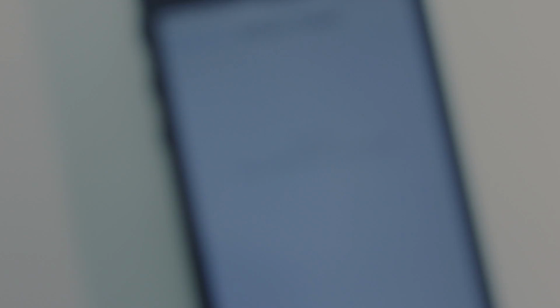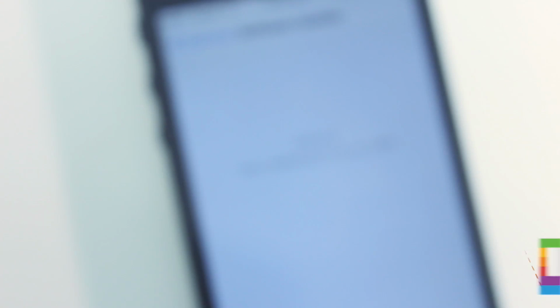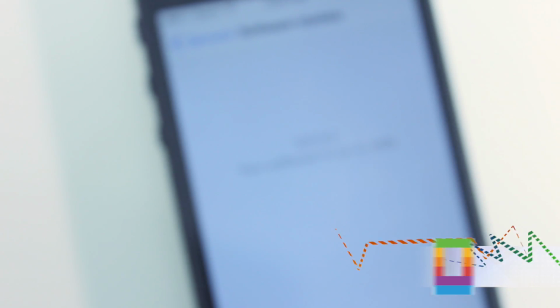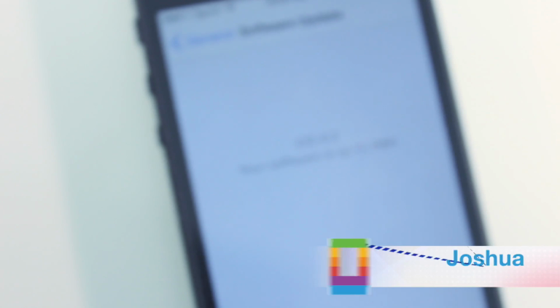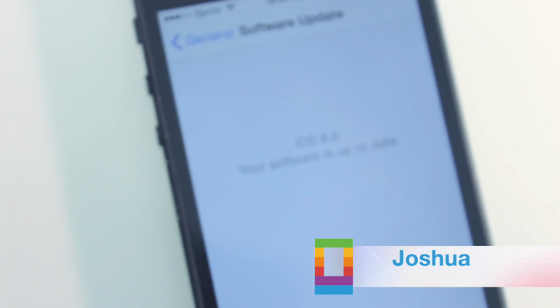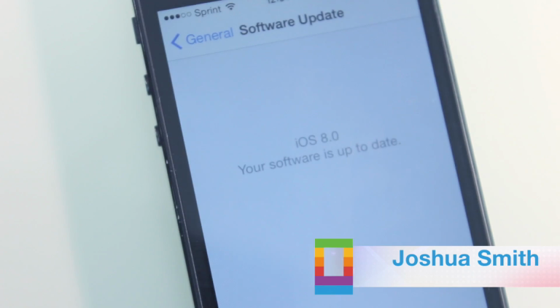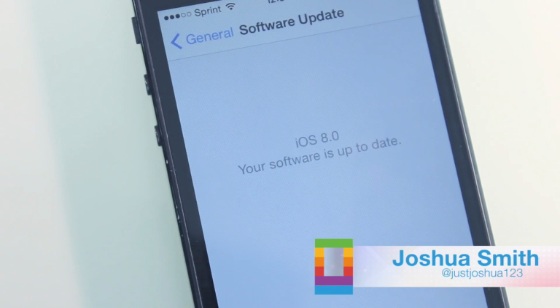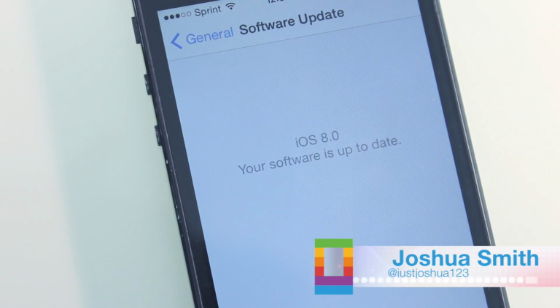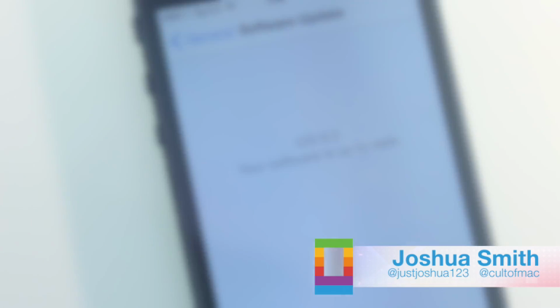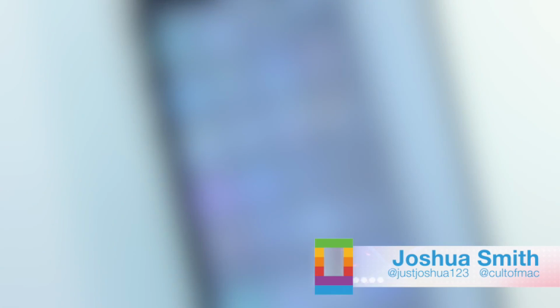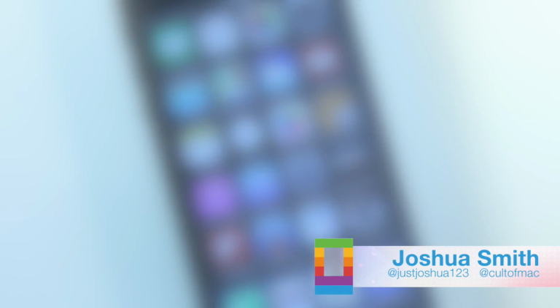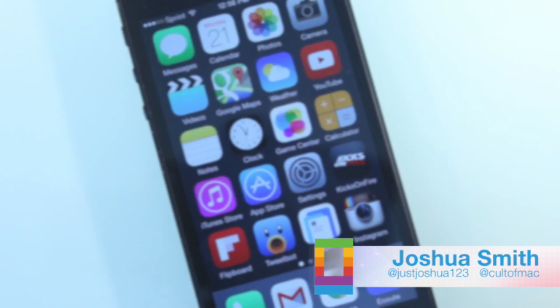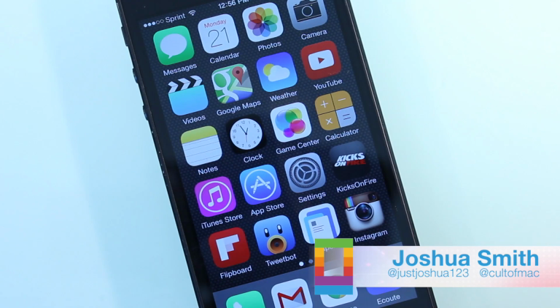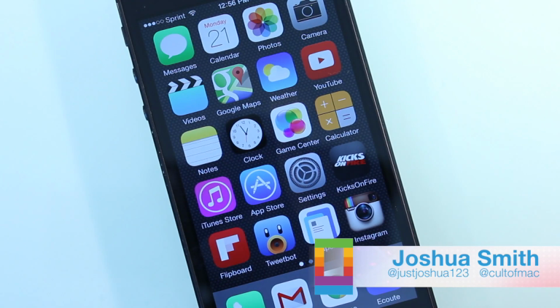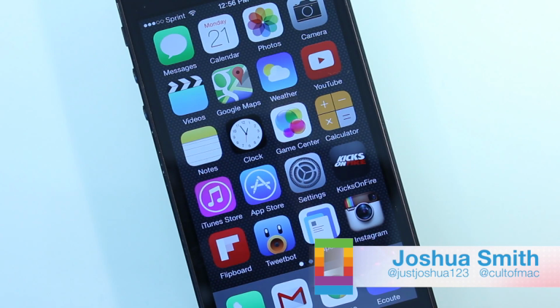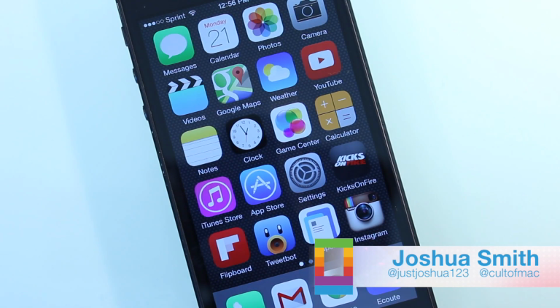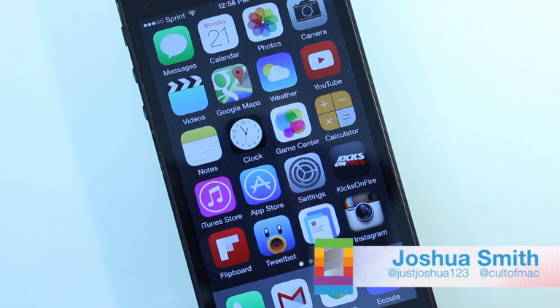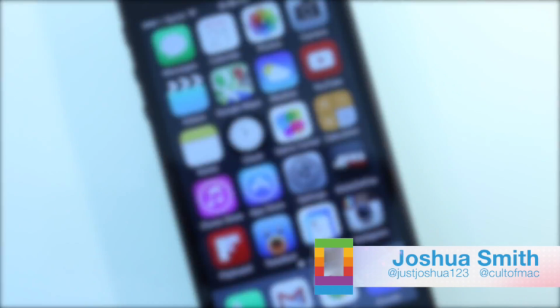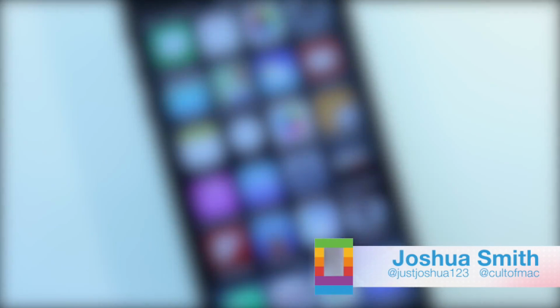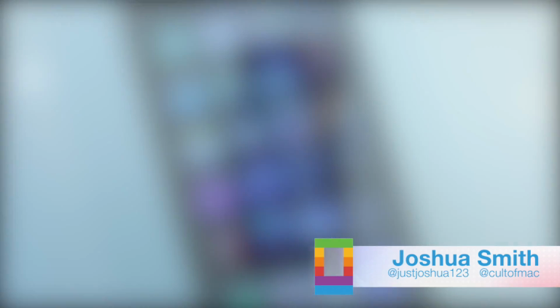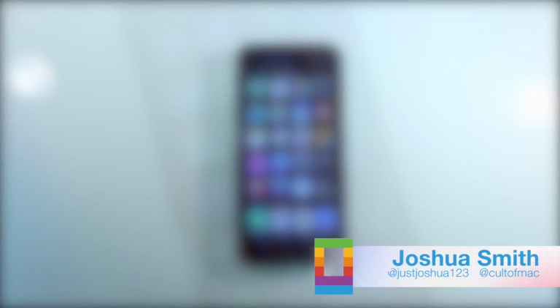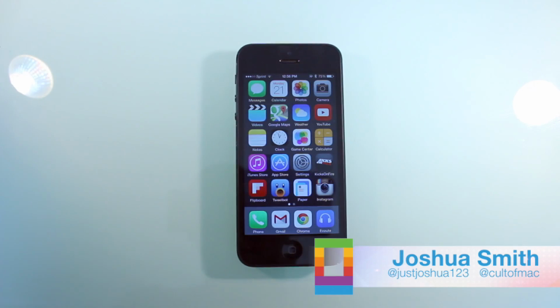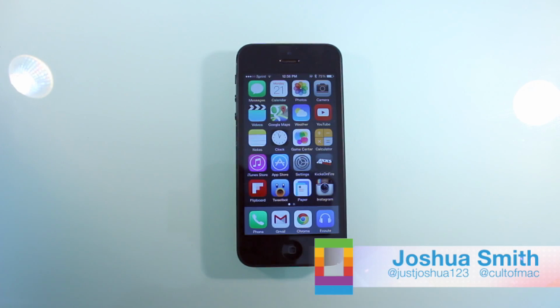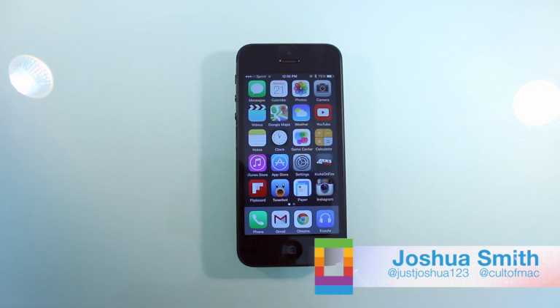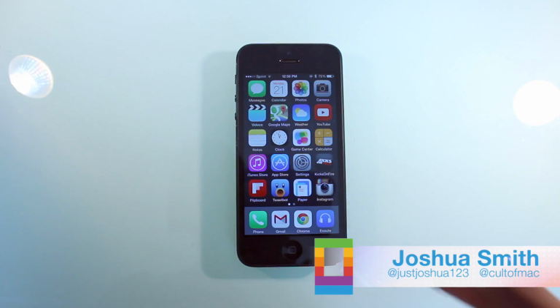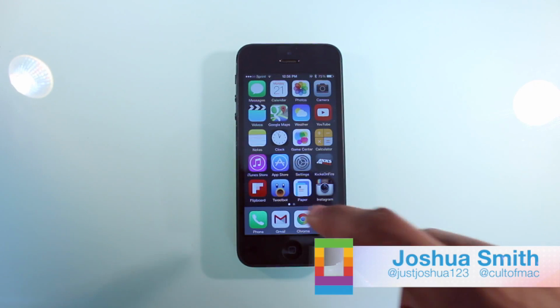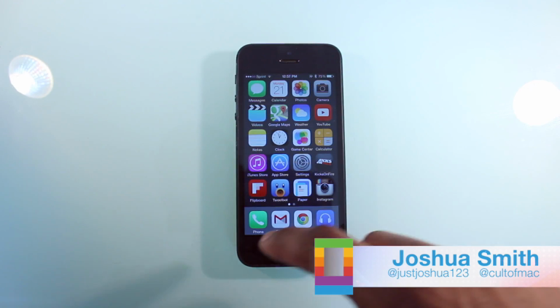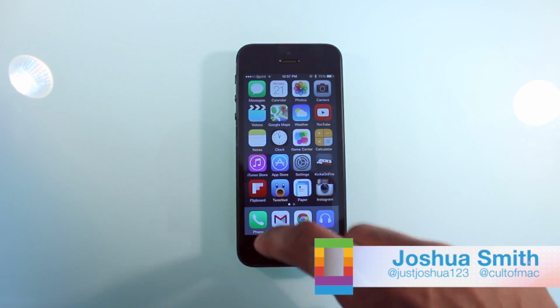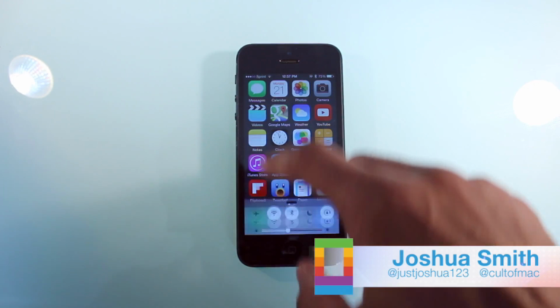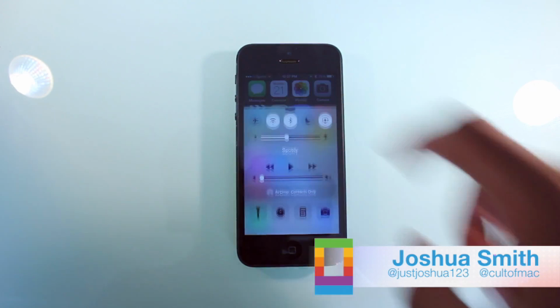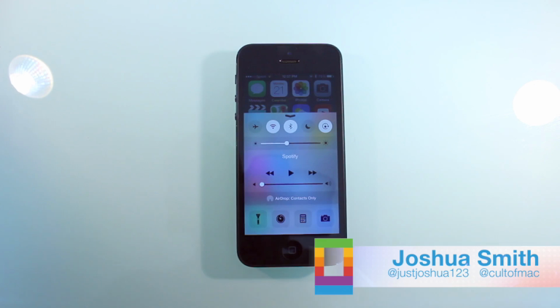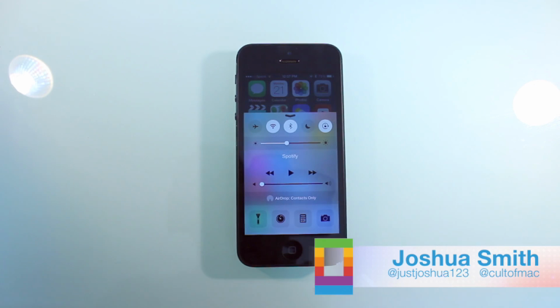As the expected September release nears, developers have now received another taste at iOS 8 in the form of Beta 4.